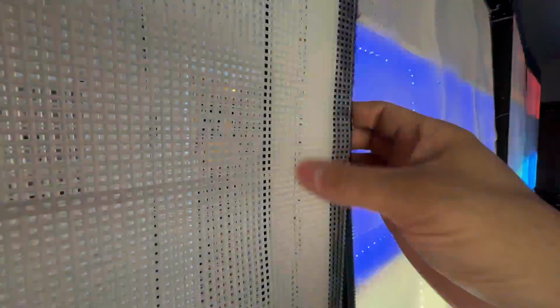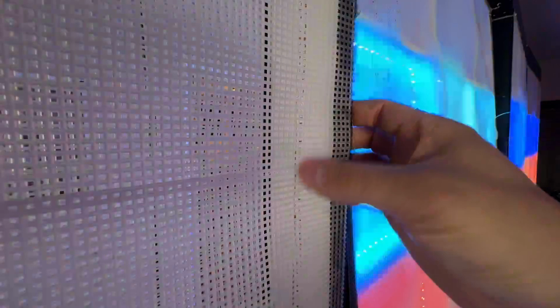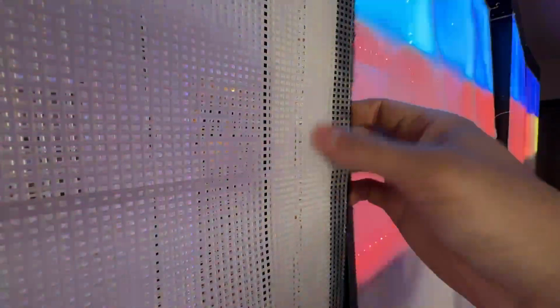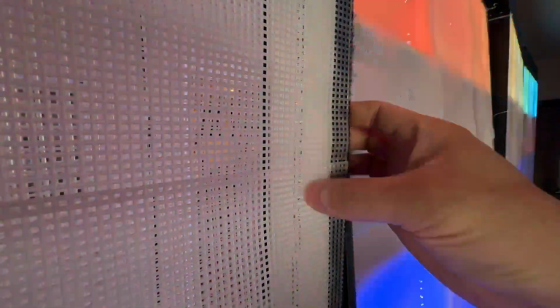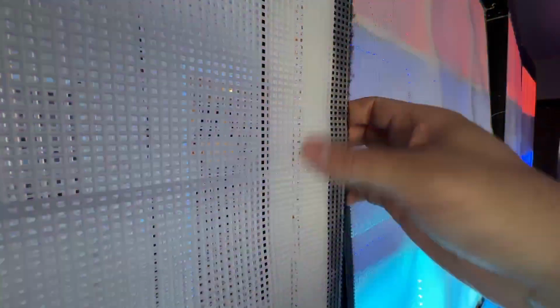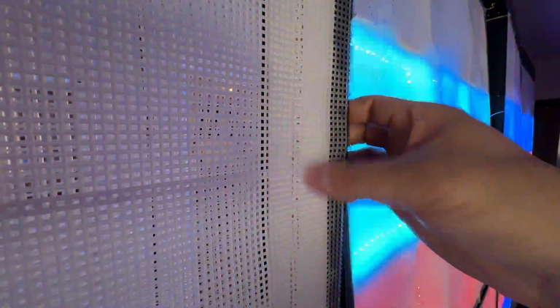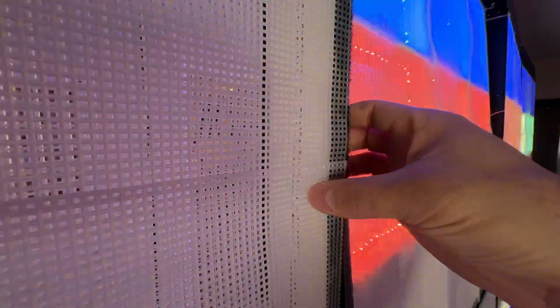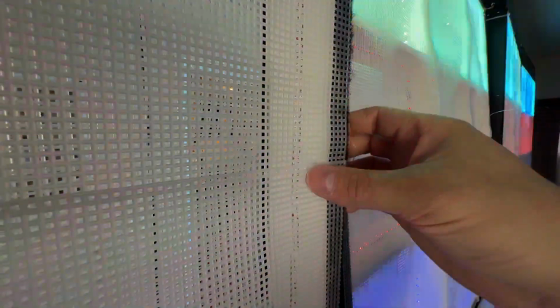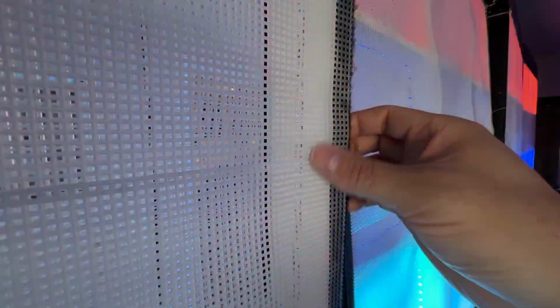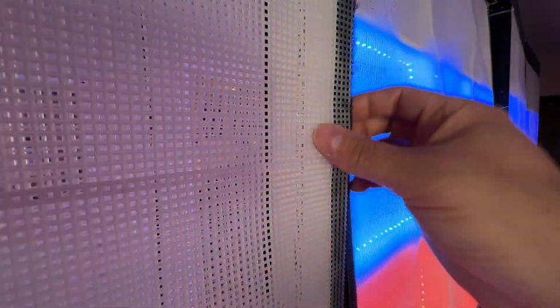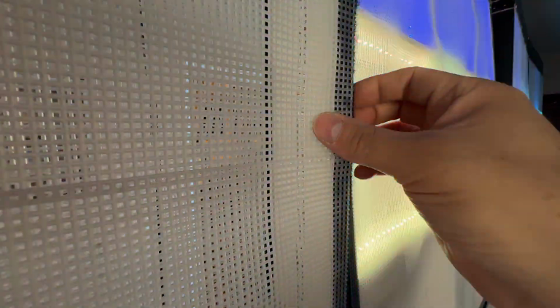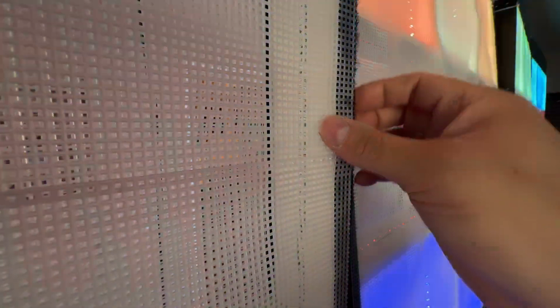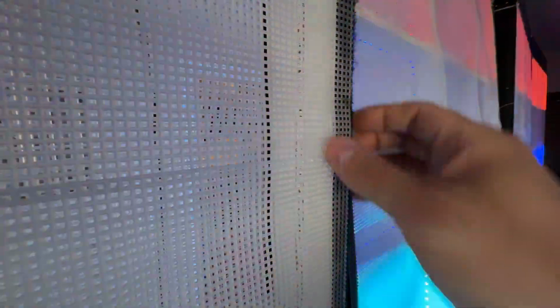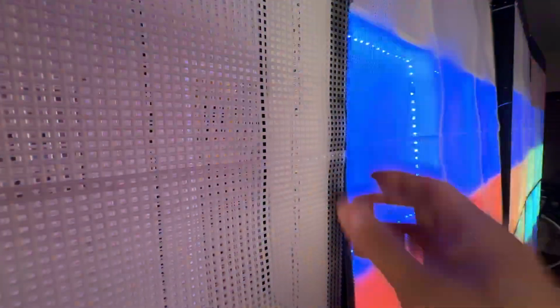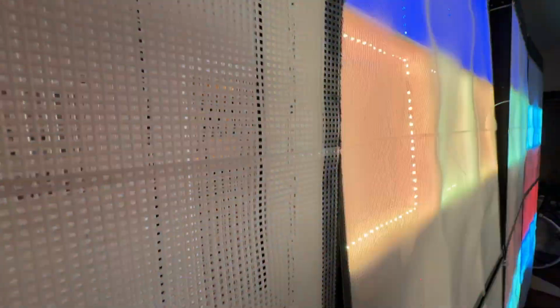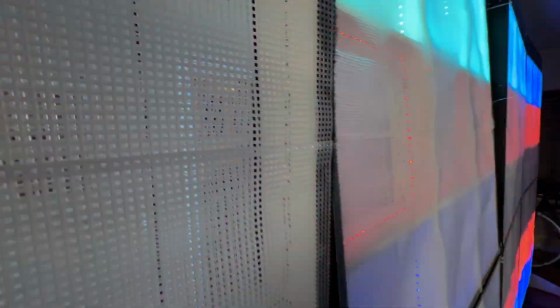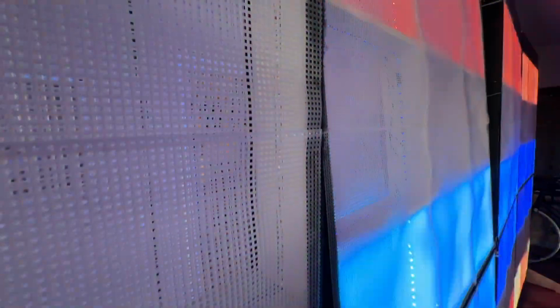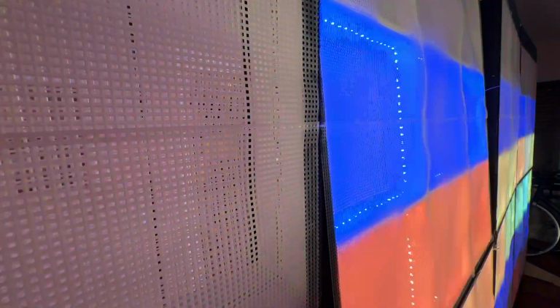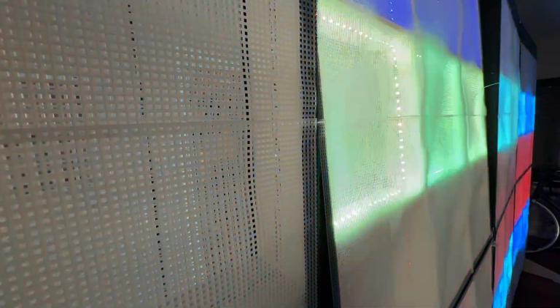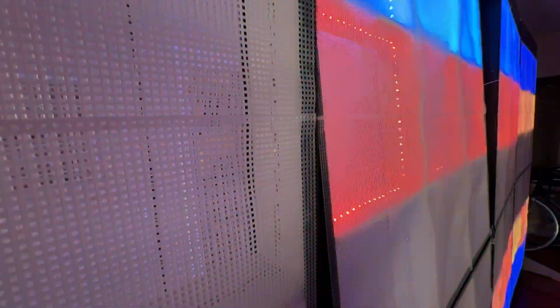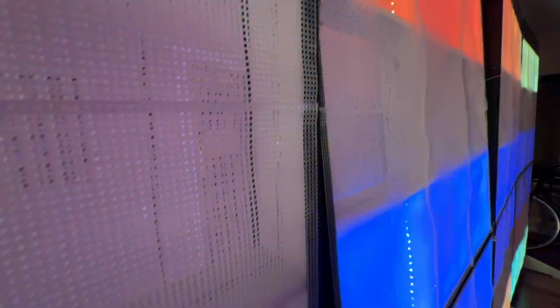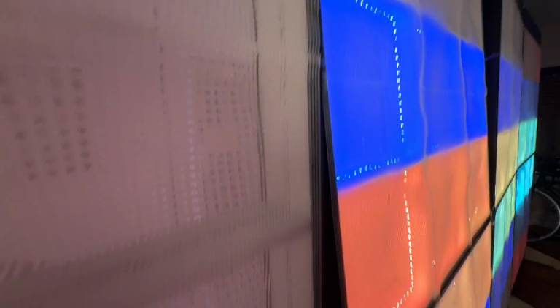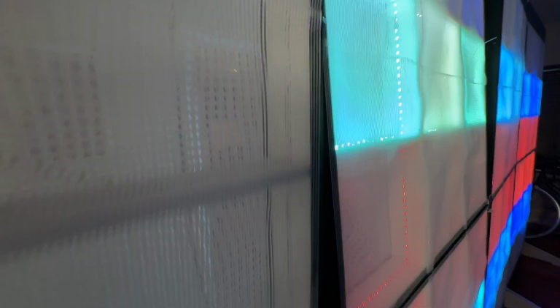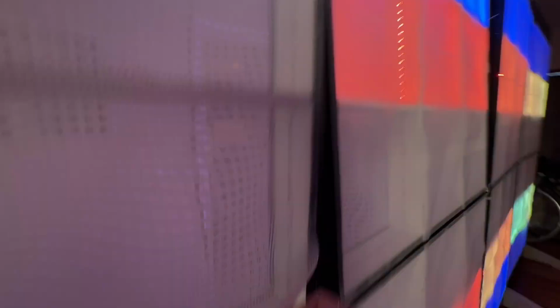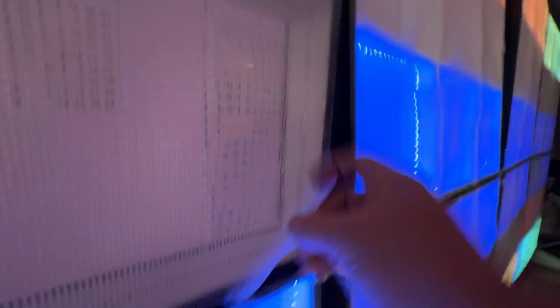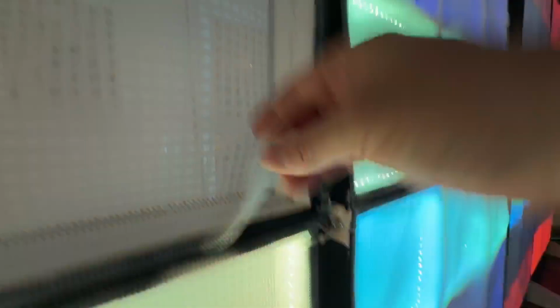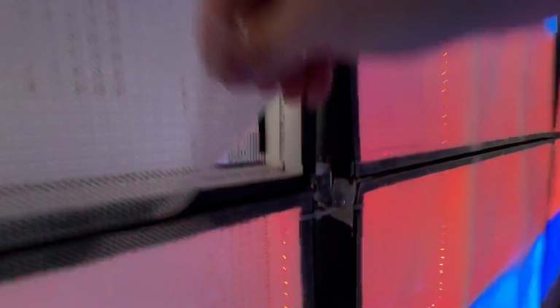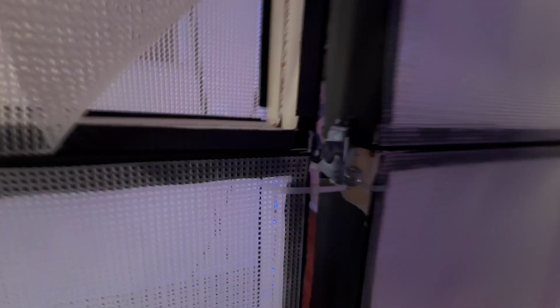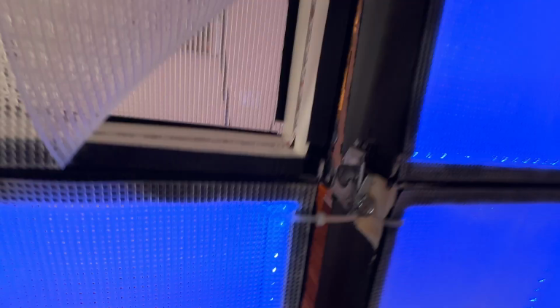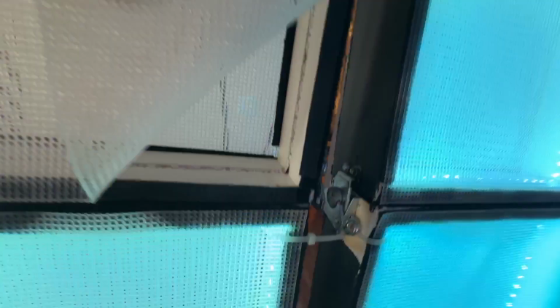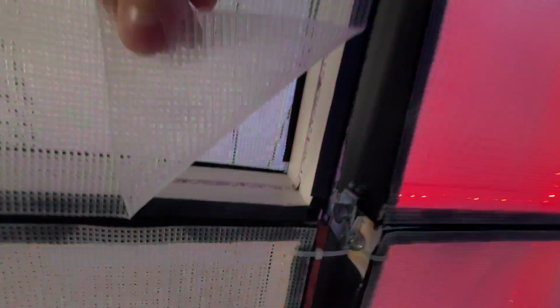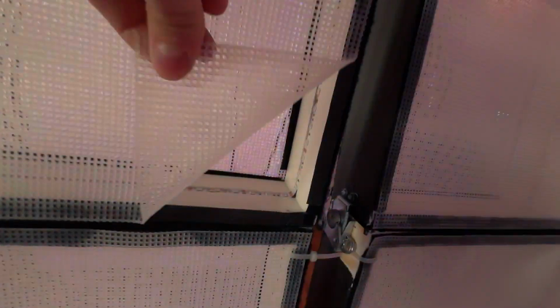Inside, you can see that there's a well for the LED strips that you would simply just glue in there.